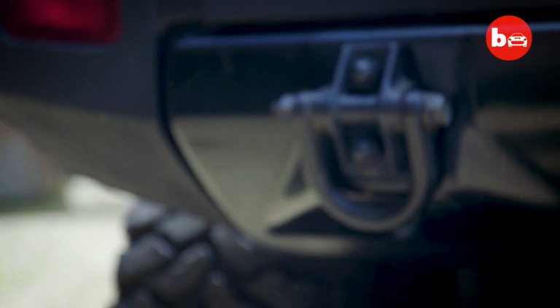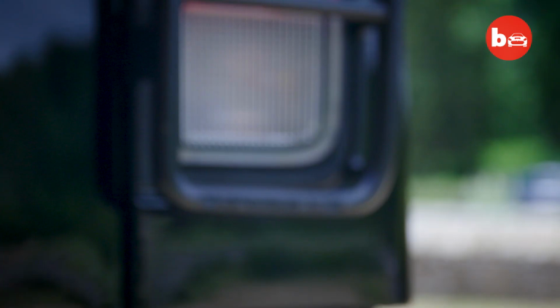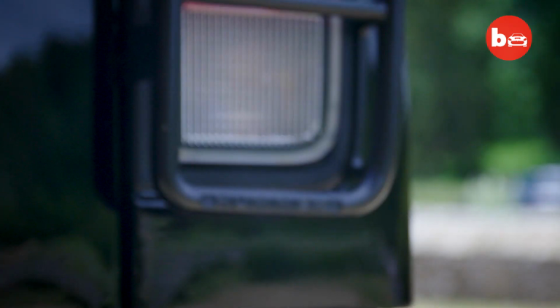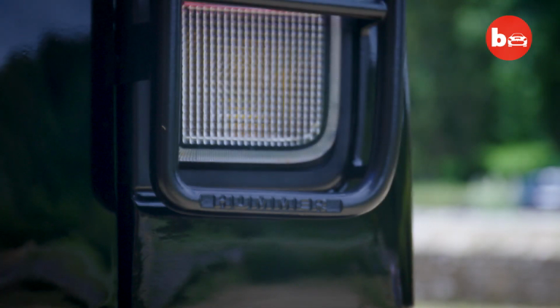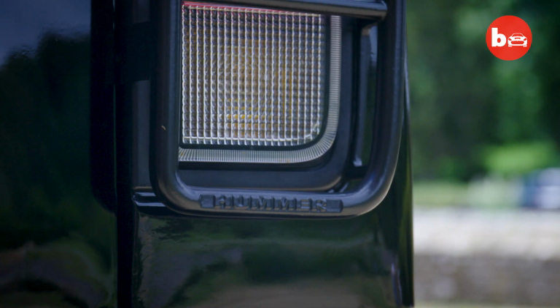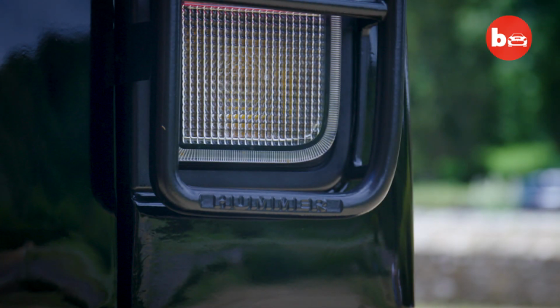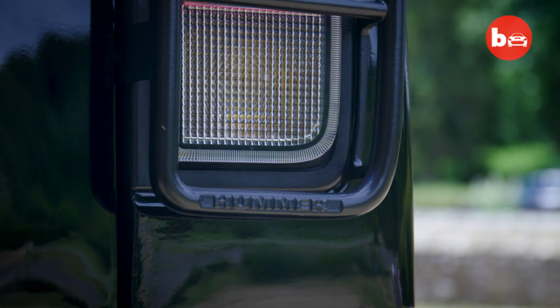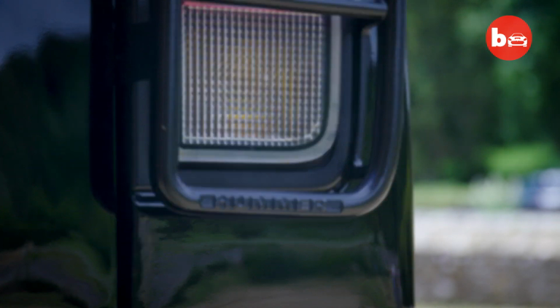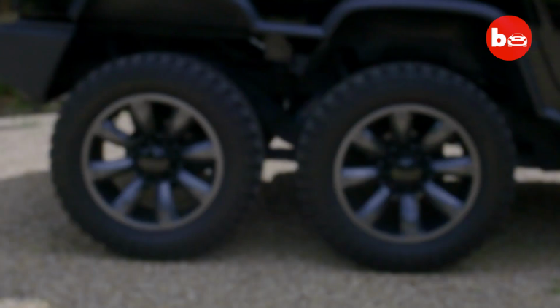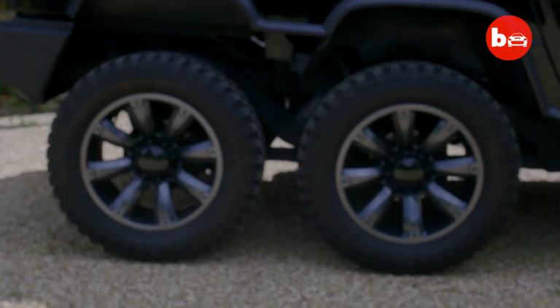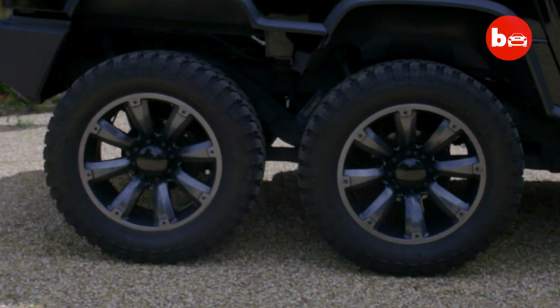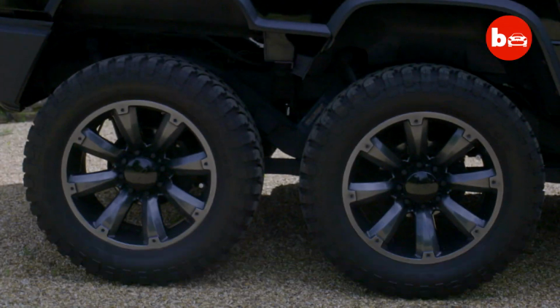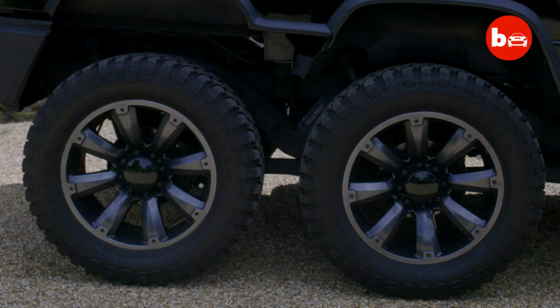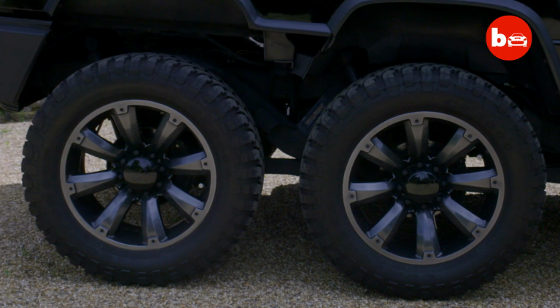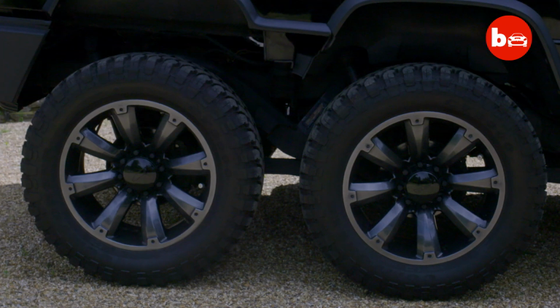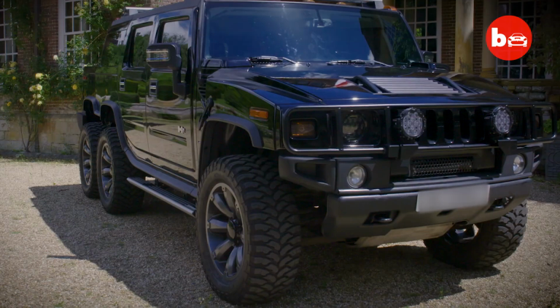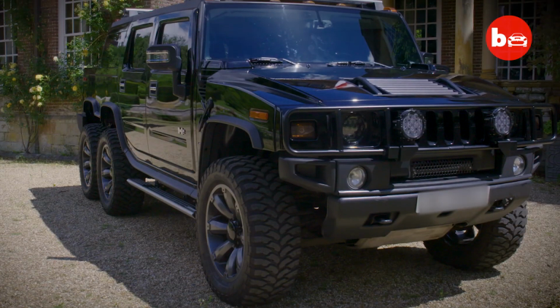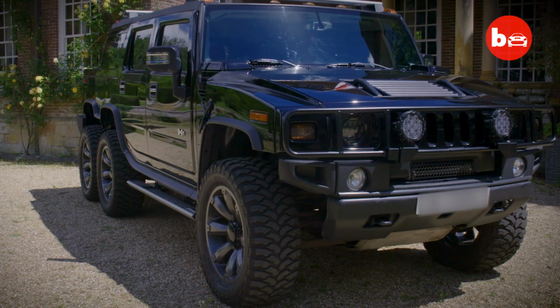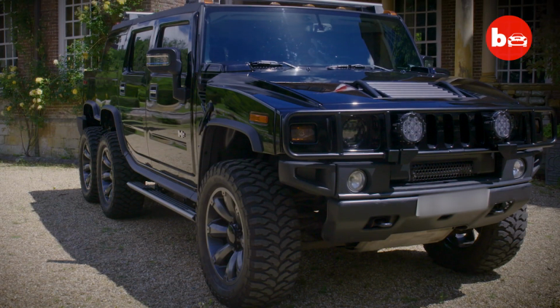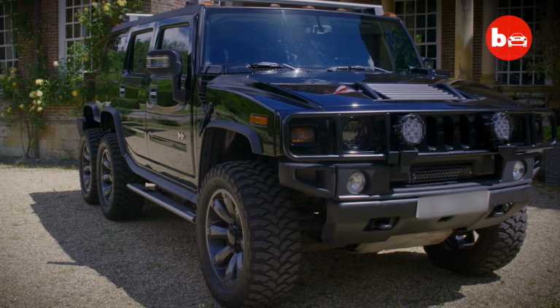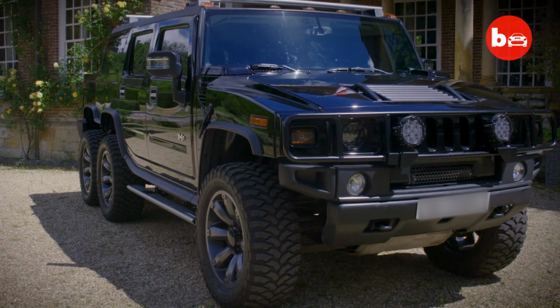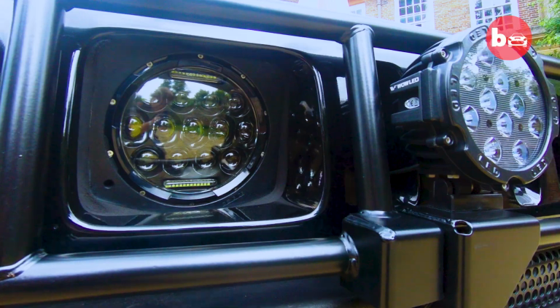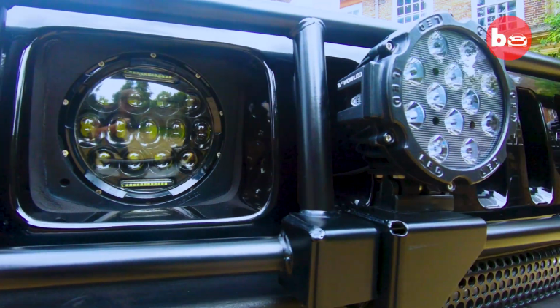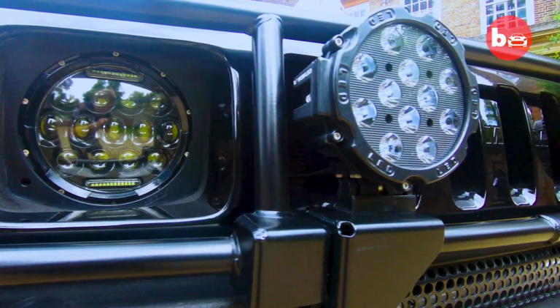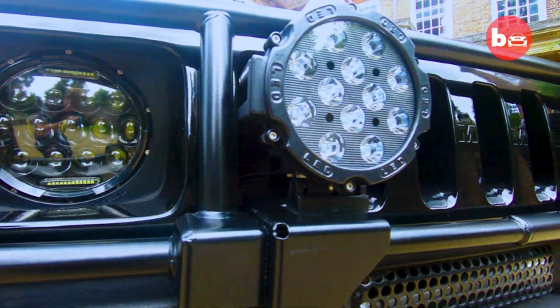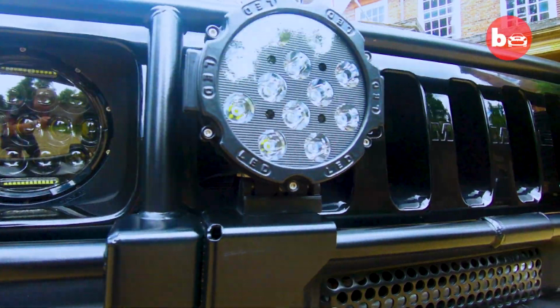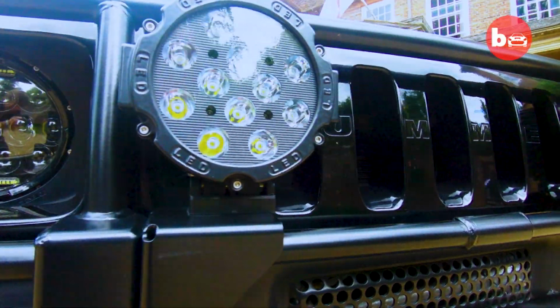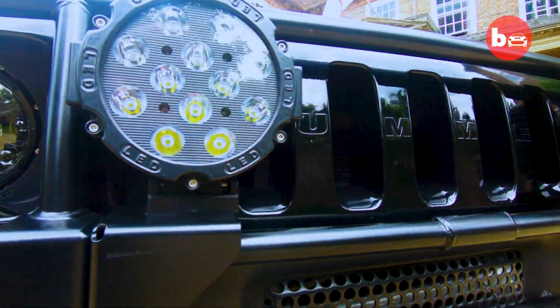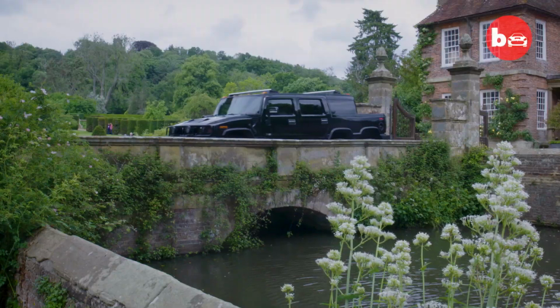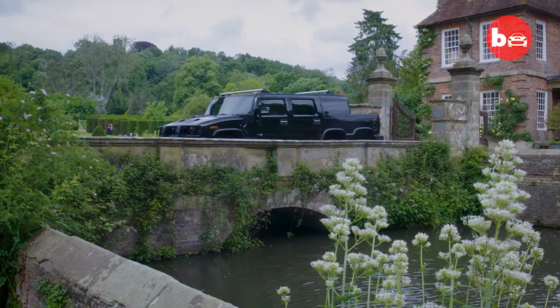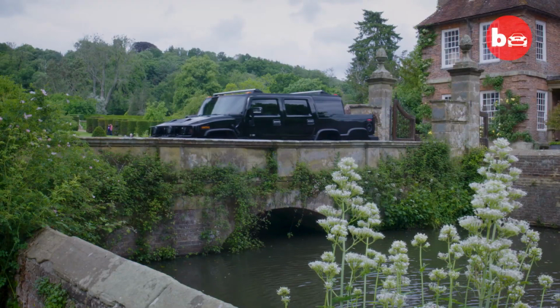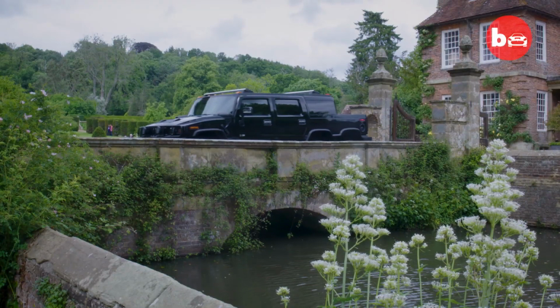What best describes my Hummer in three words? Big, ridiculous and long.